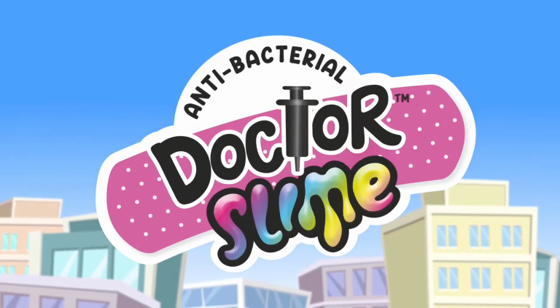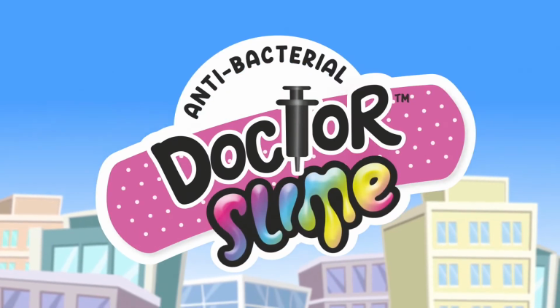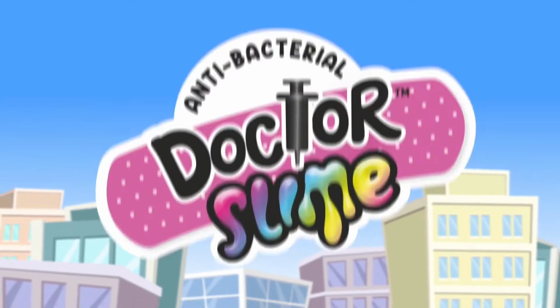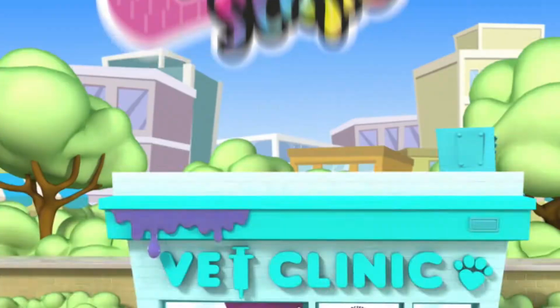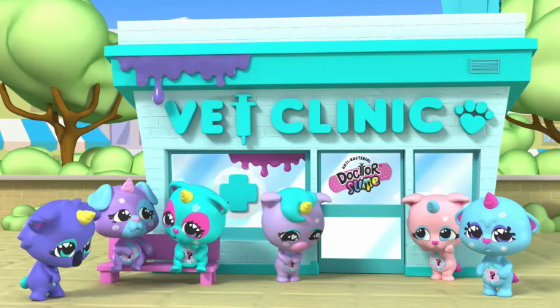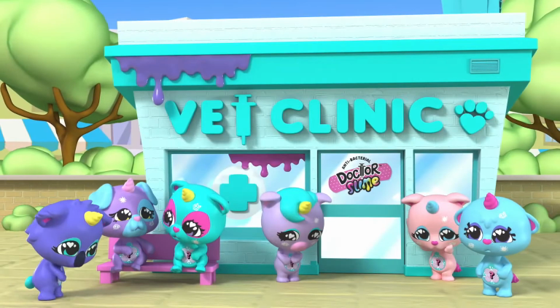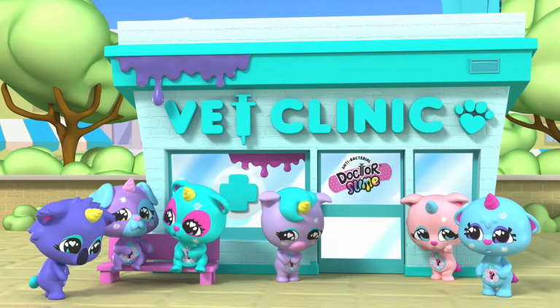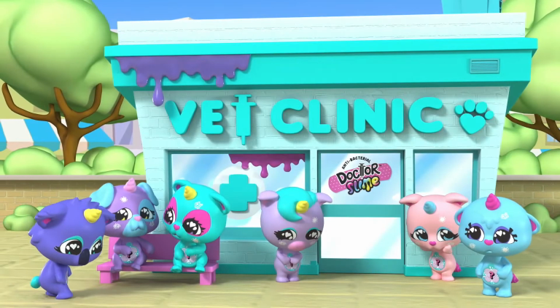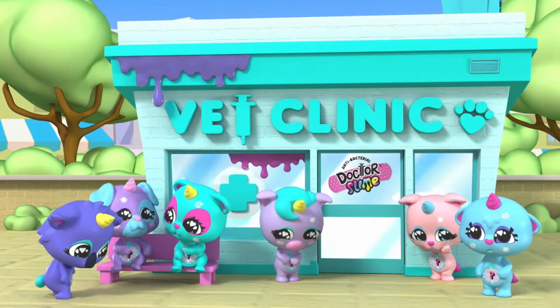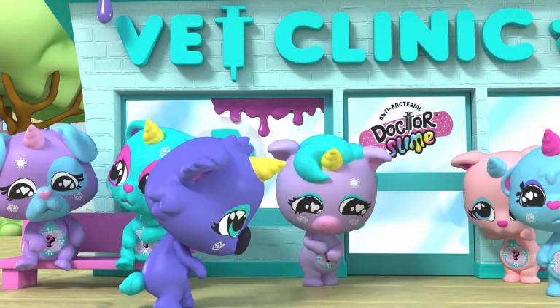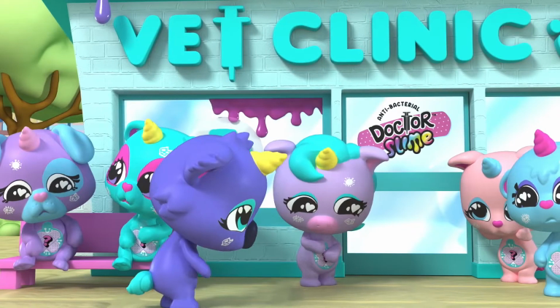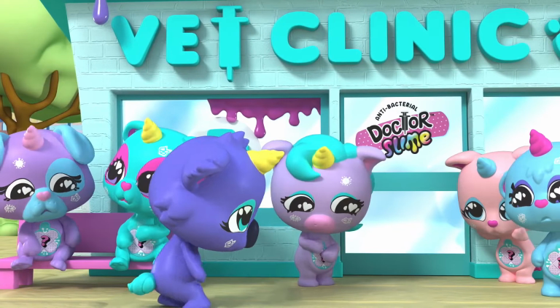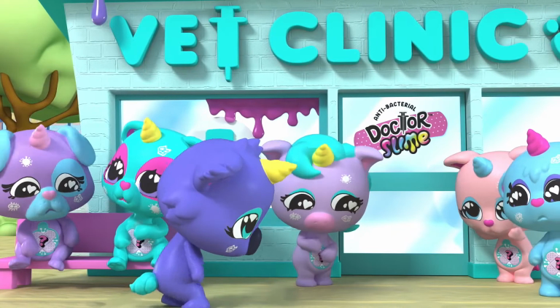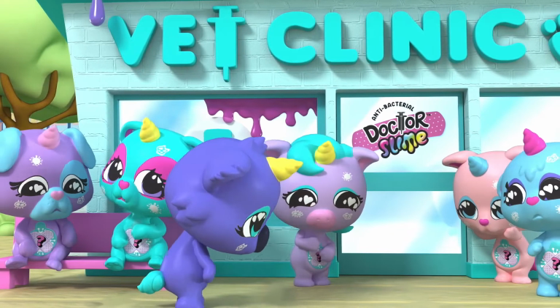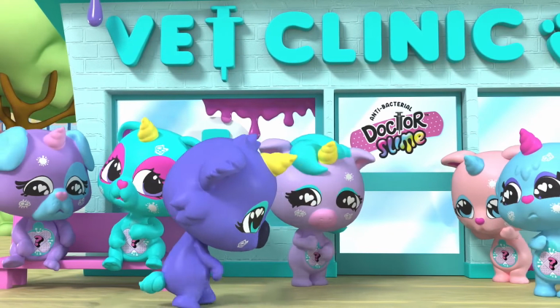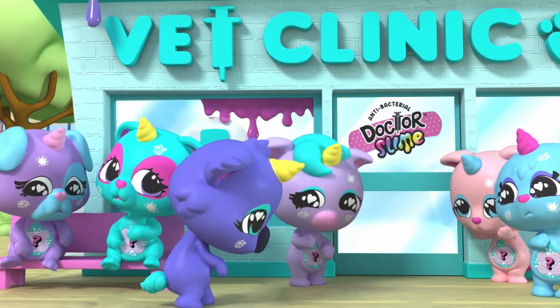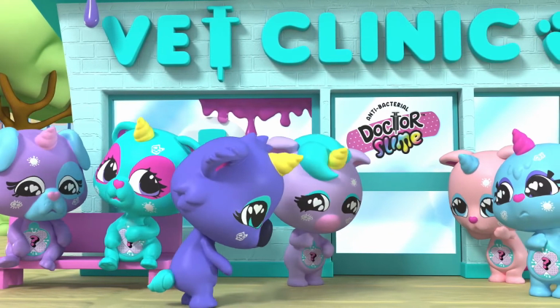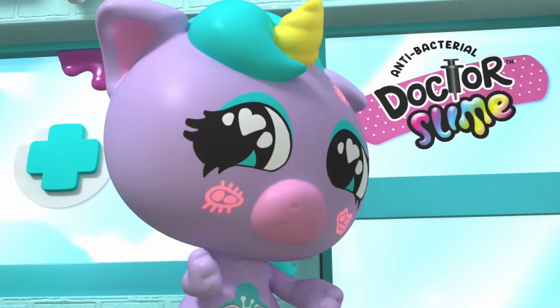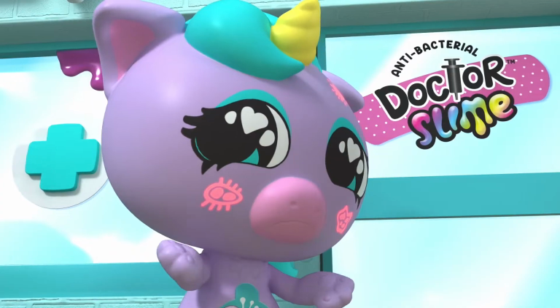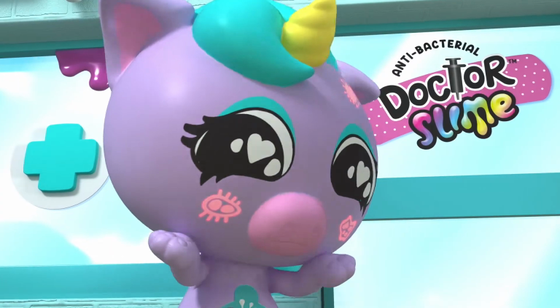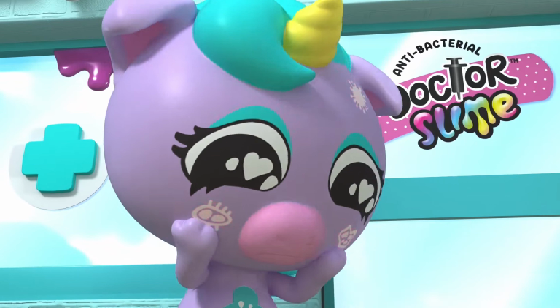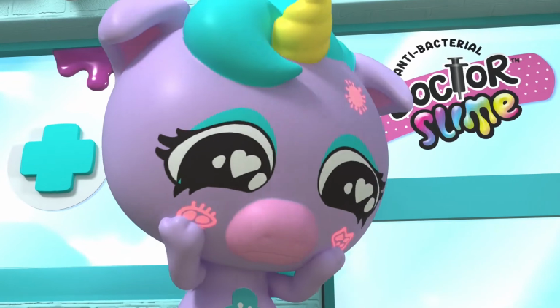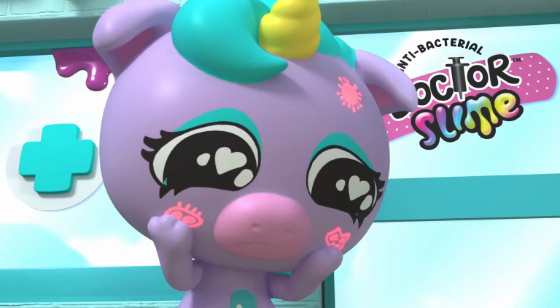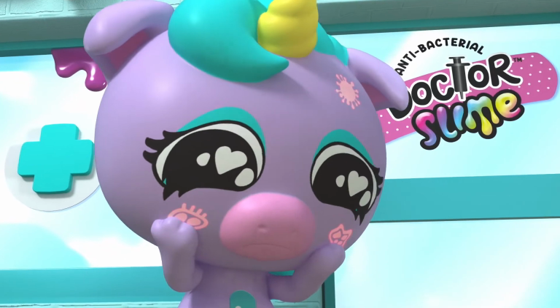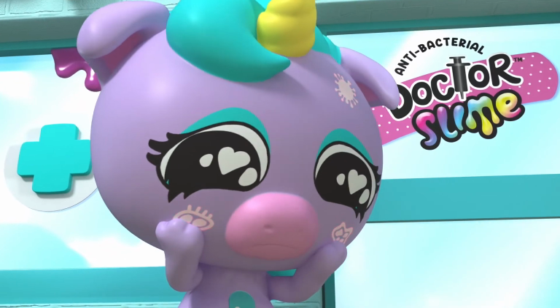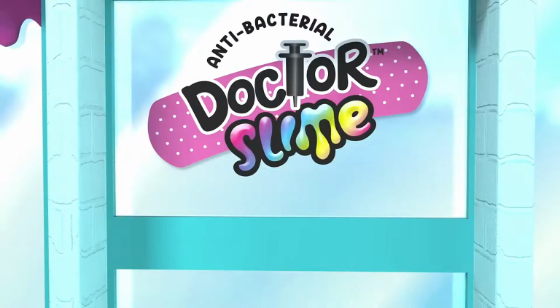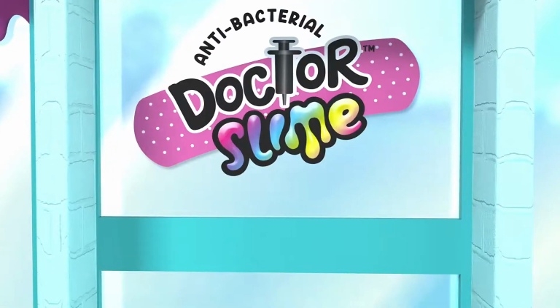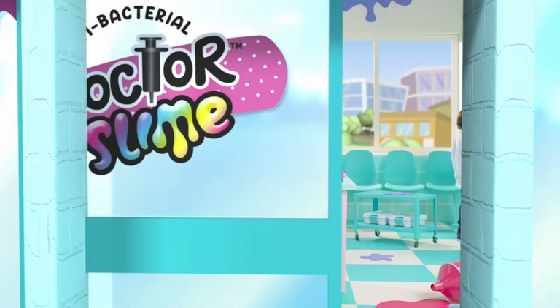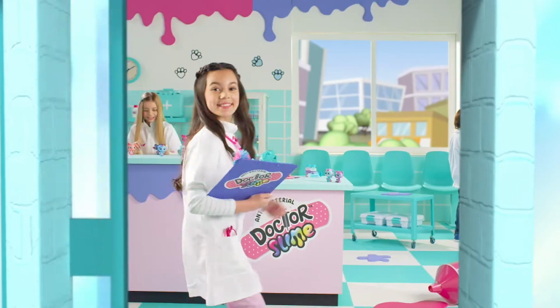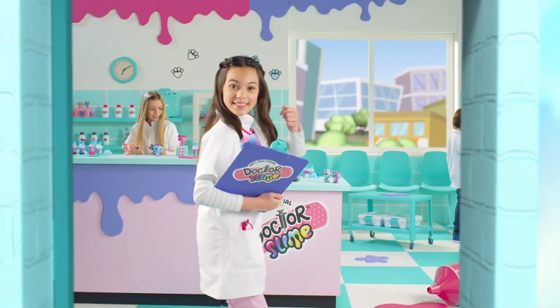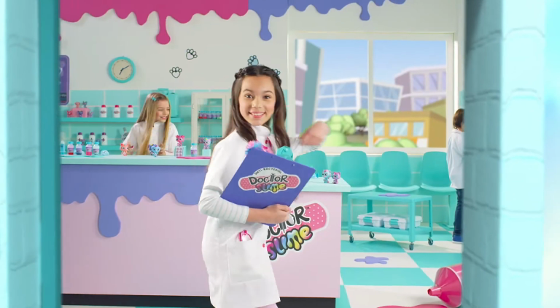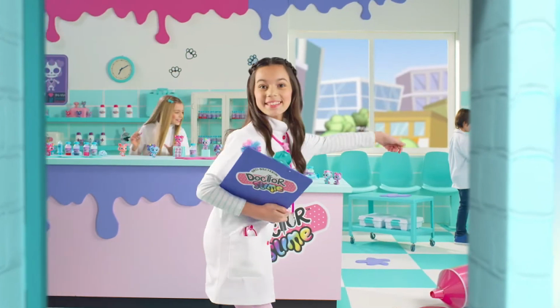Our little animals are sick! They need your help! With Dr. Slime, you can save them all!